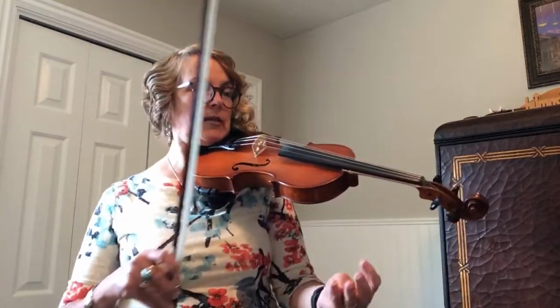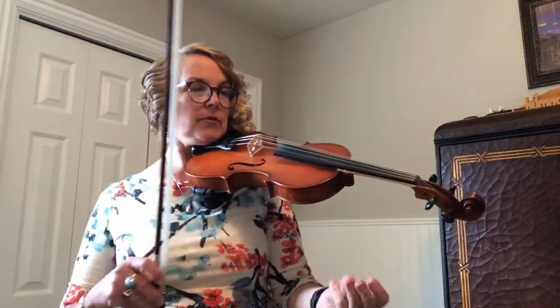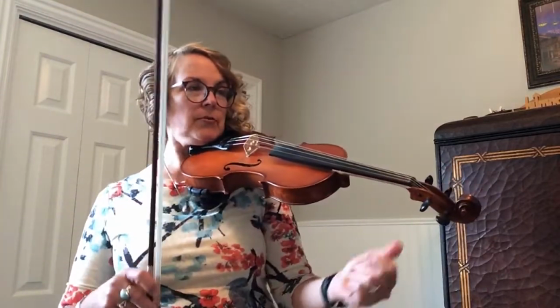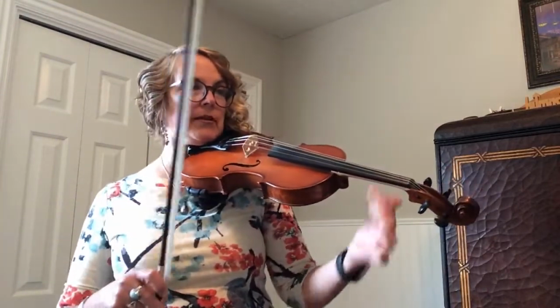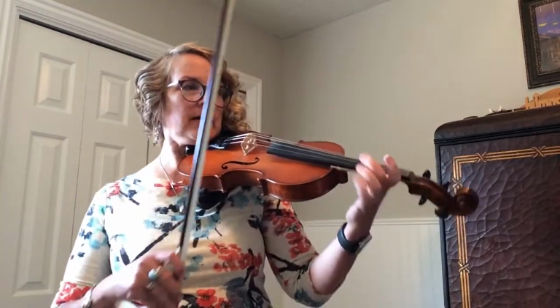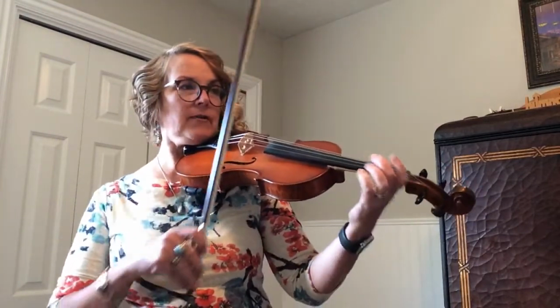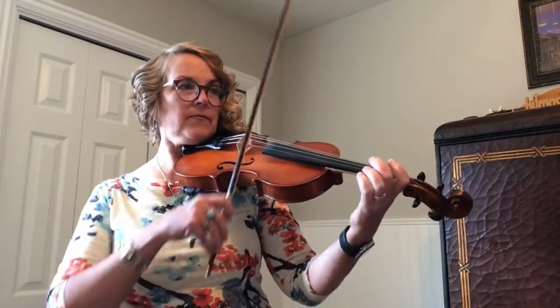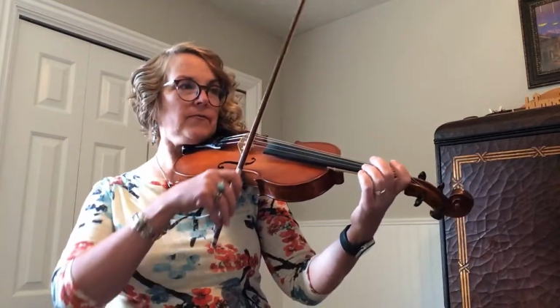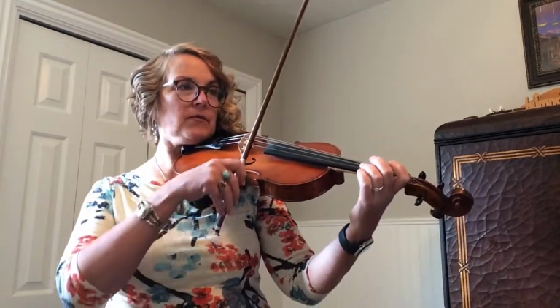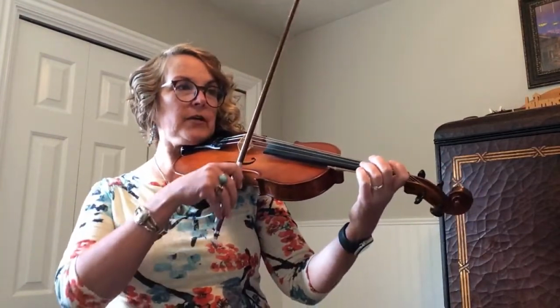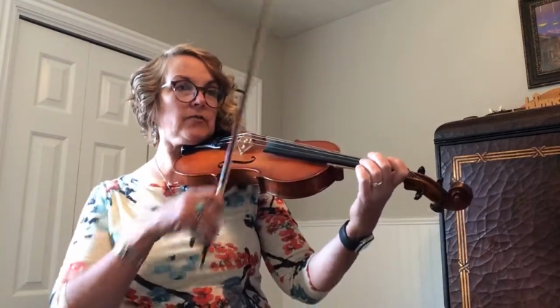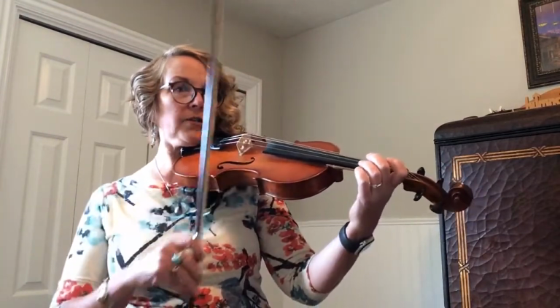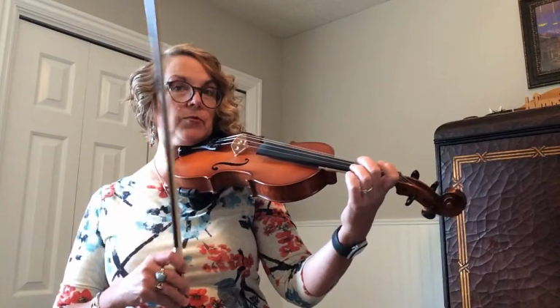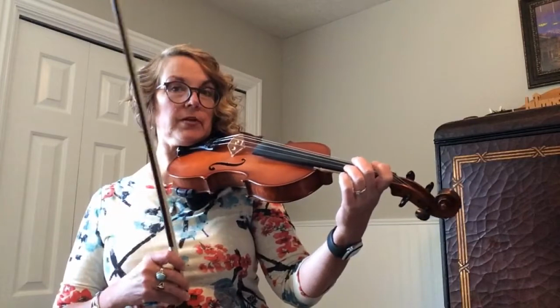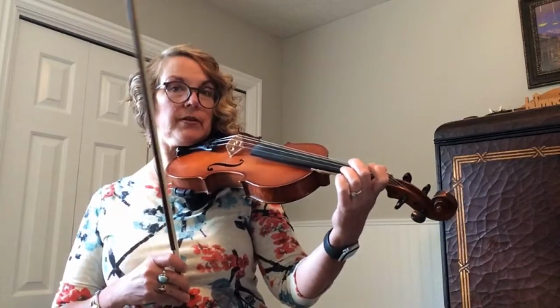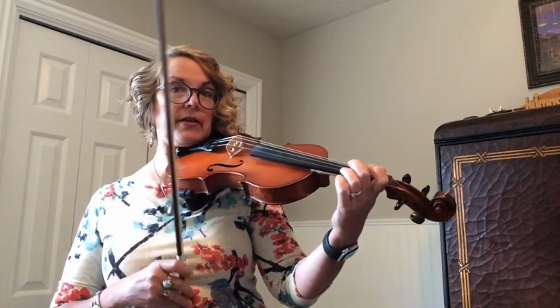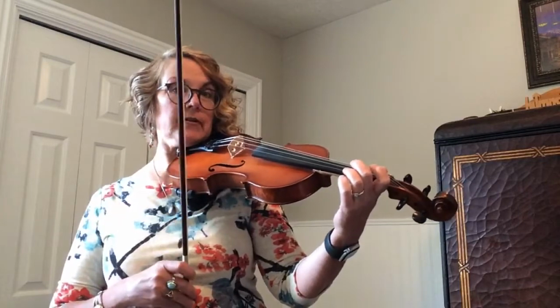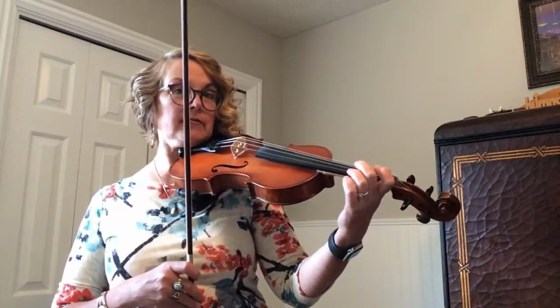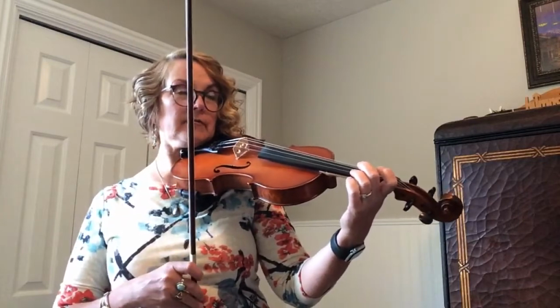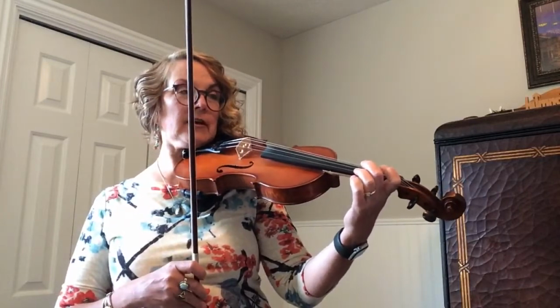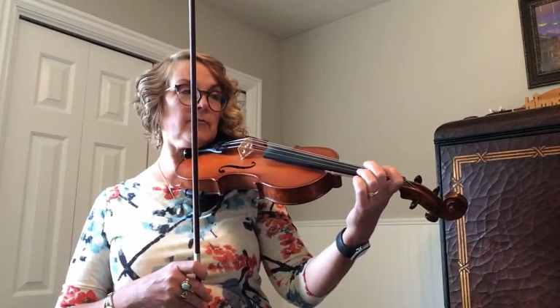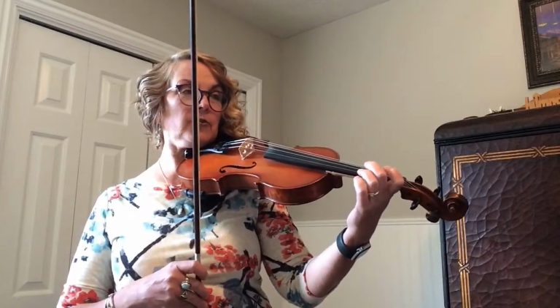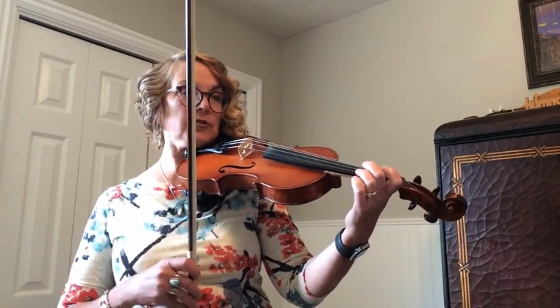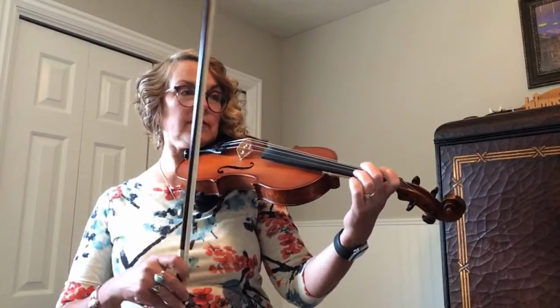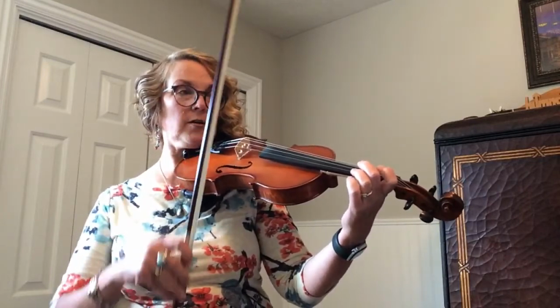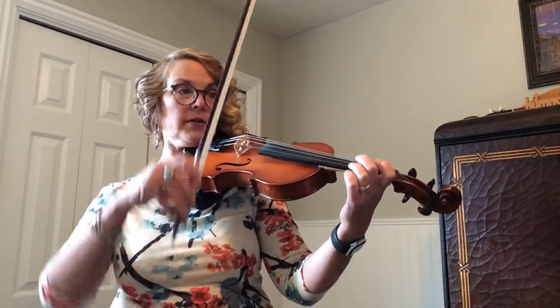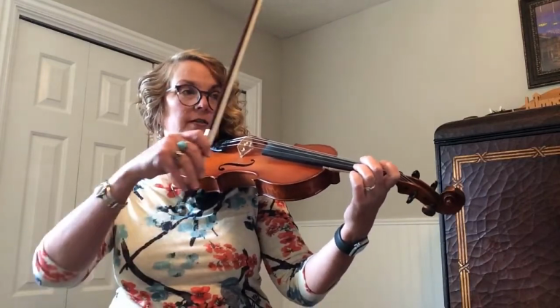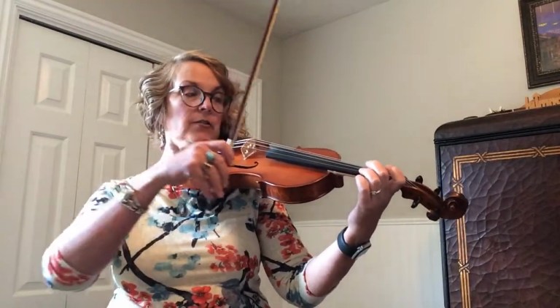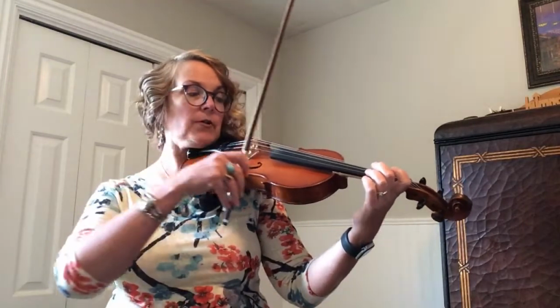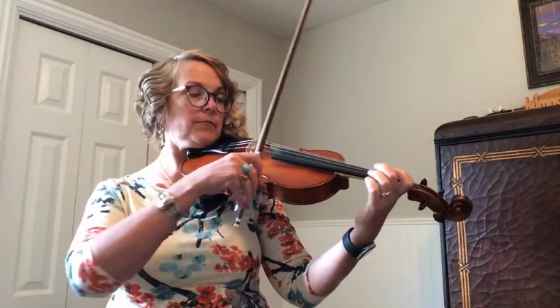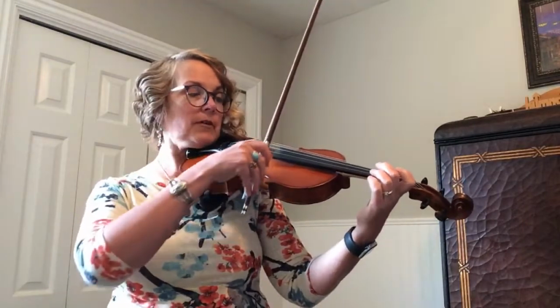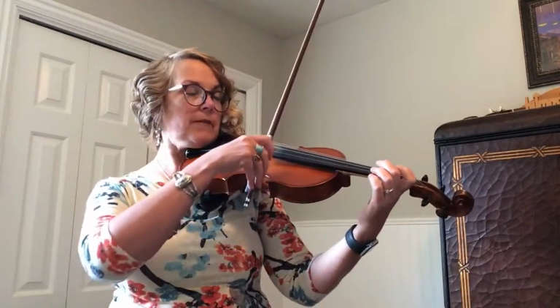Okay, I'm going to play it at kind of the regular tempo. We're going to play it first, and then I'll play it slower.